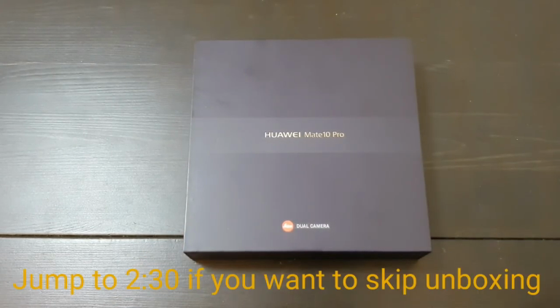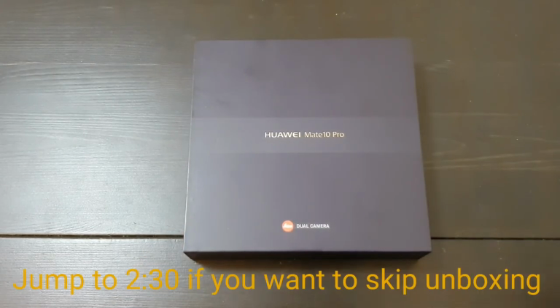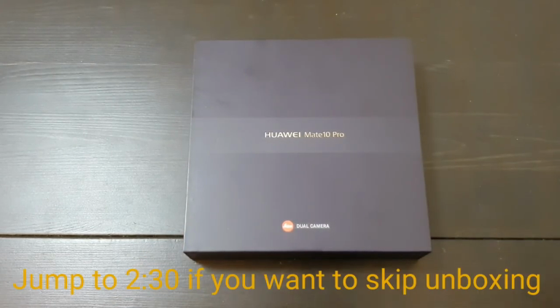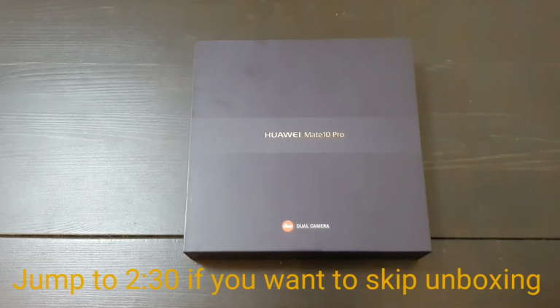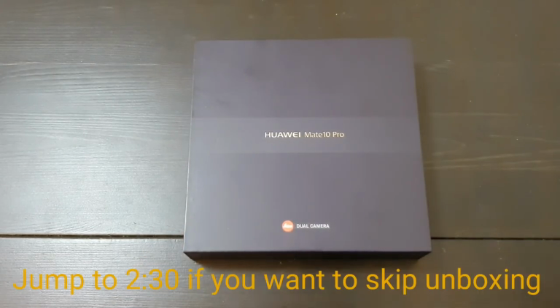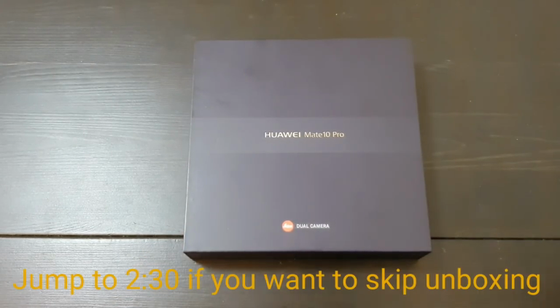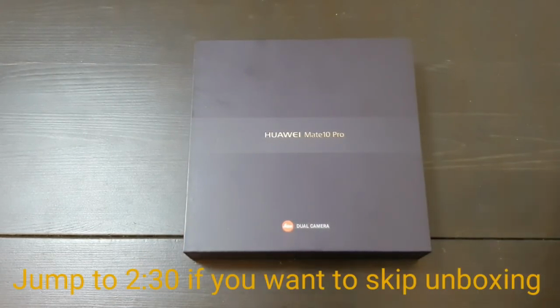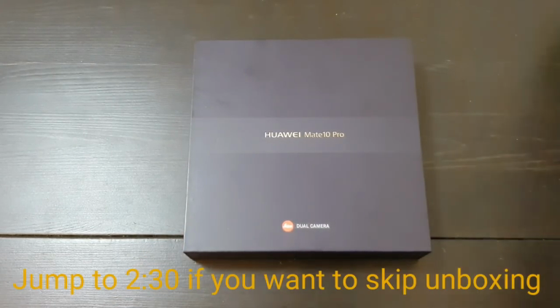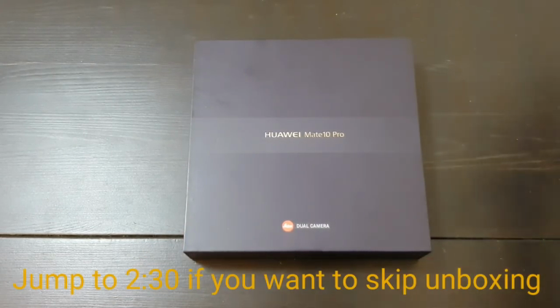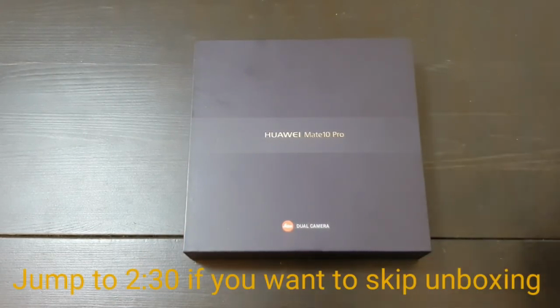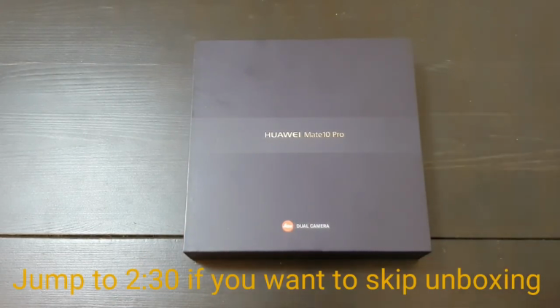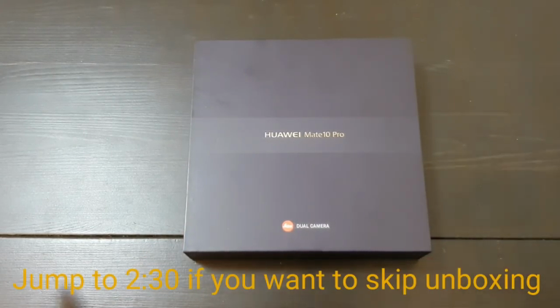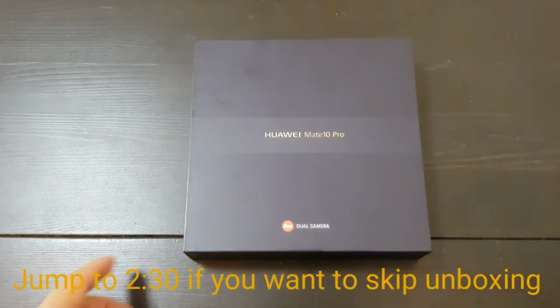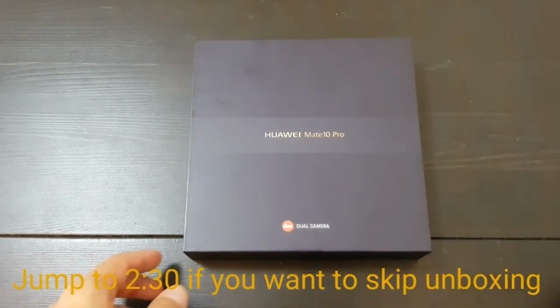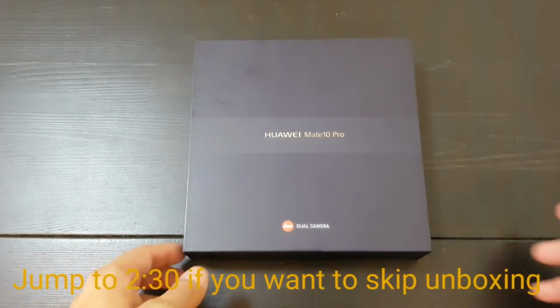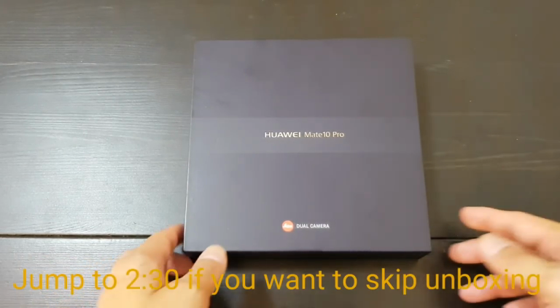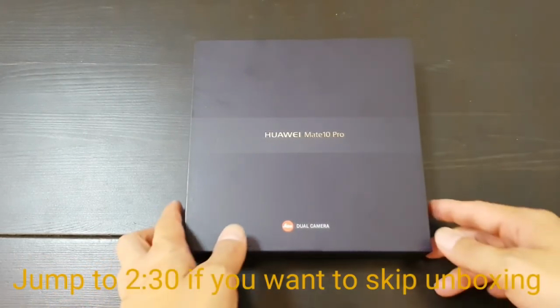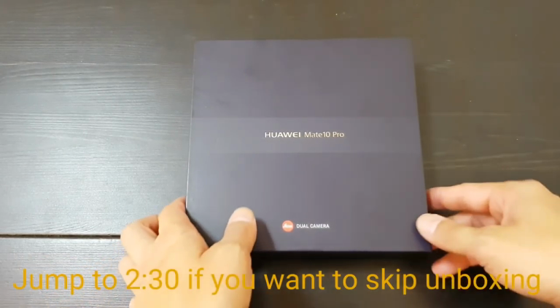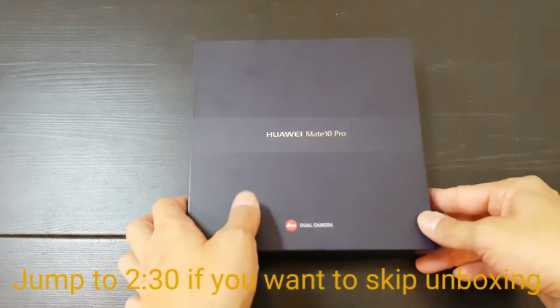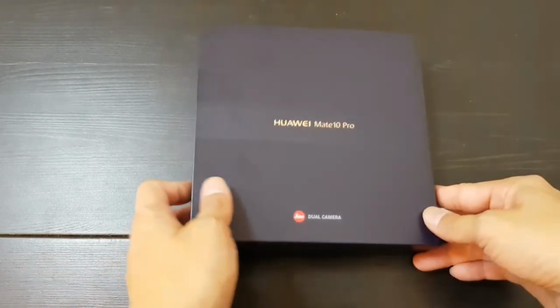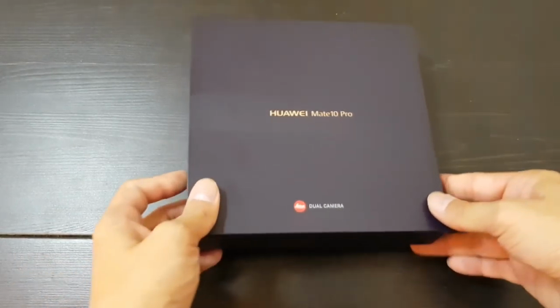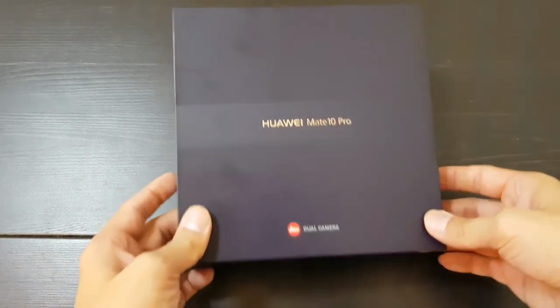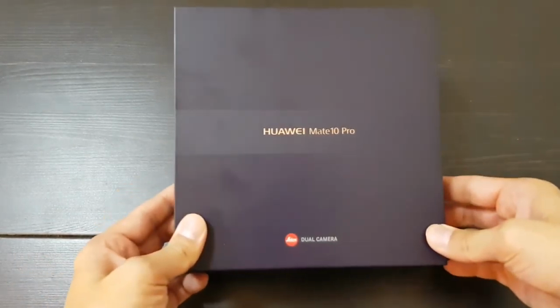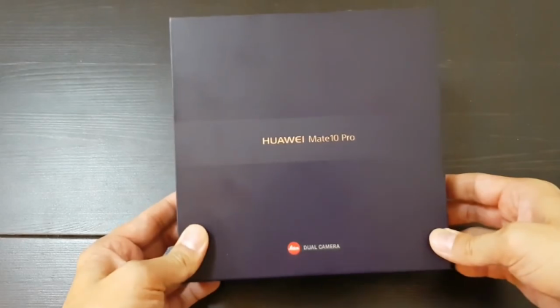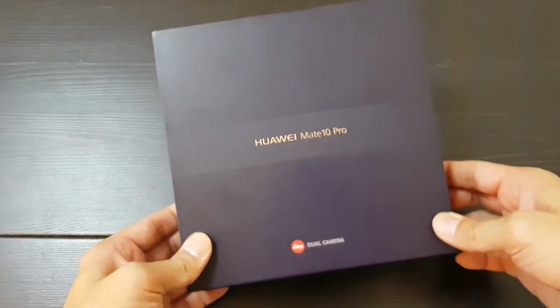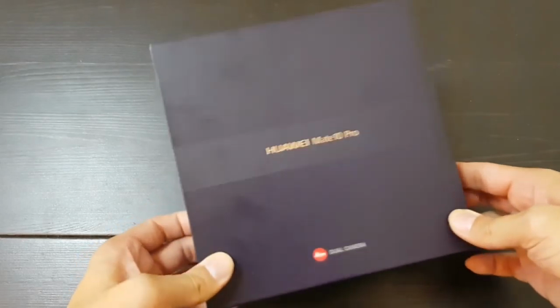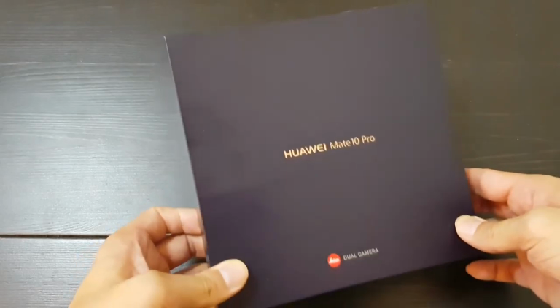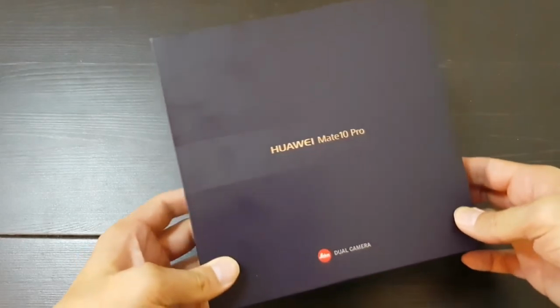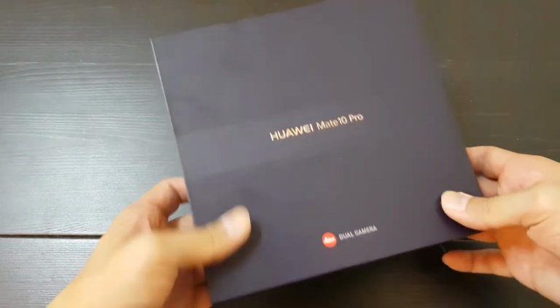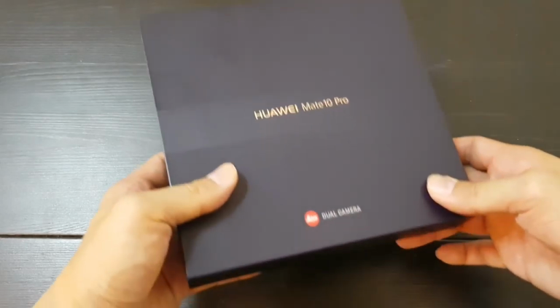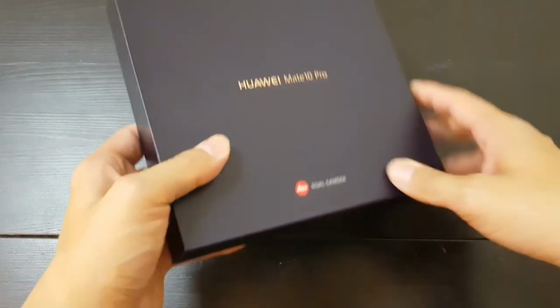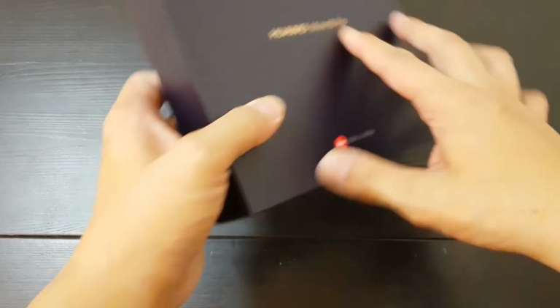Hey everybody, back with another unboxing video — the Huawei Mate 10 Pro. I'm excited.